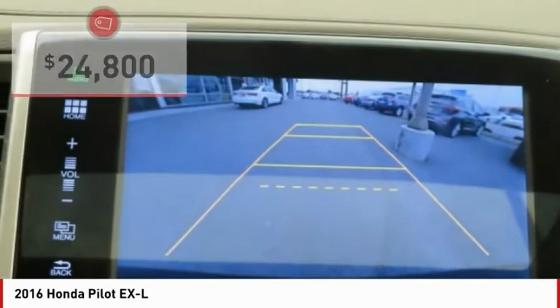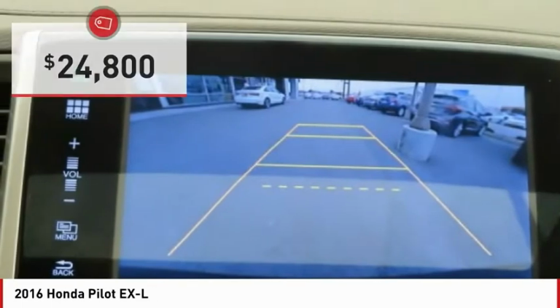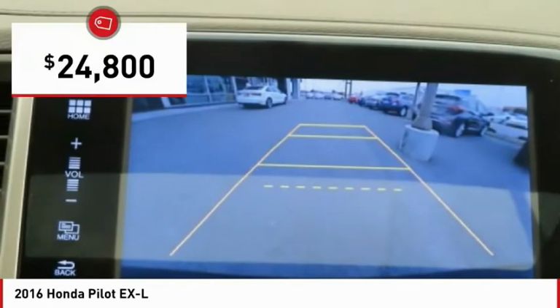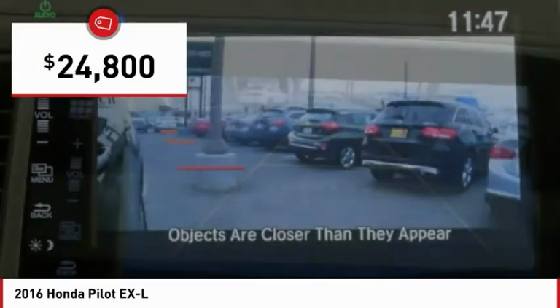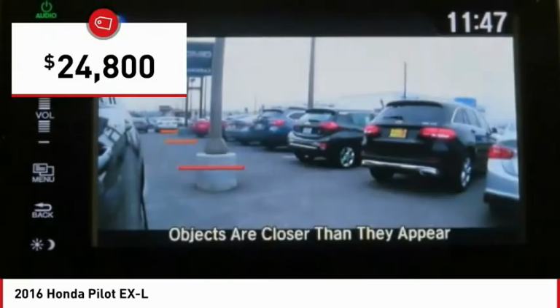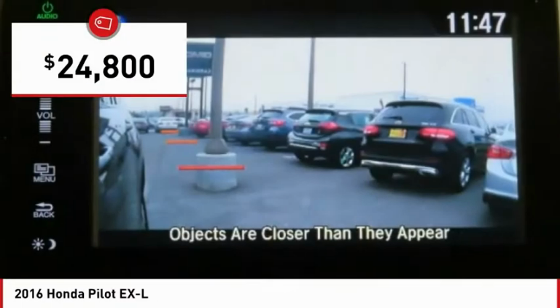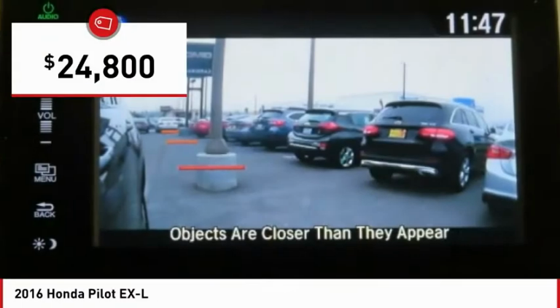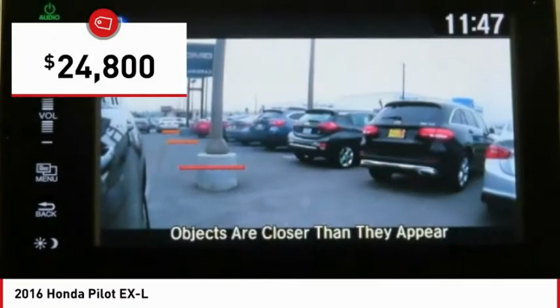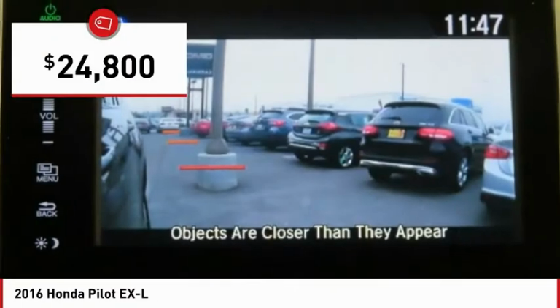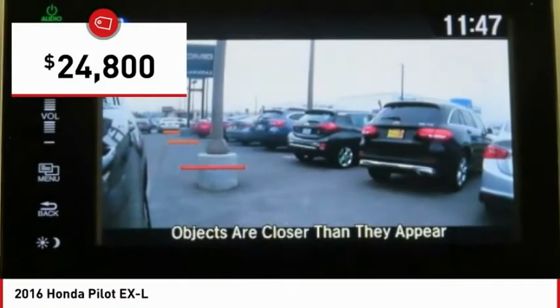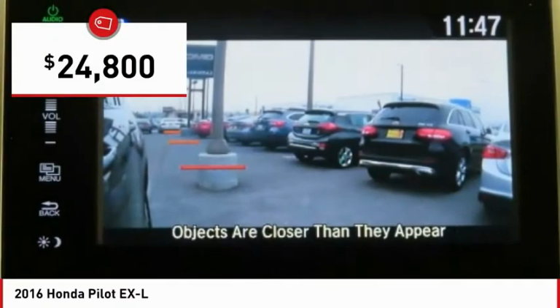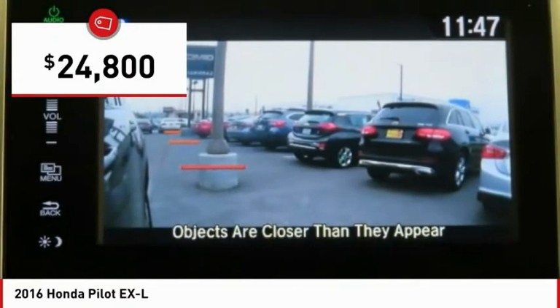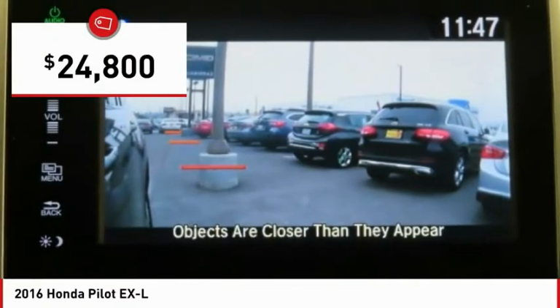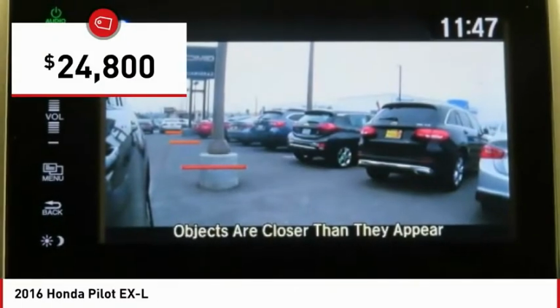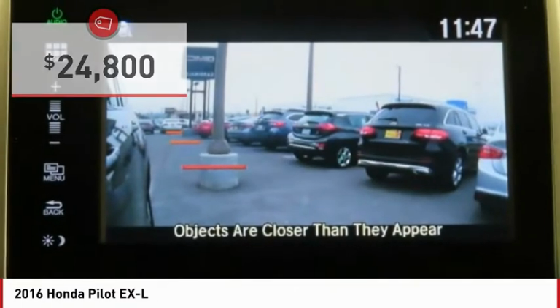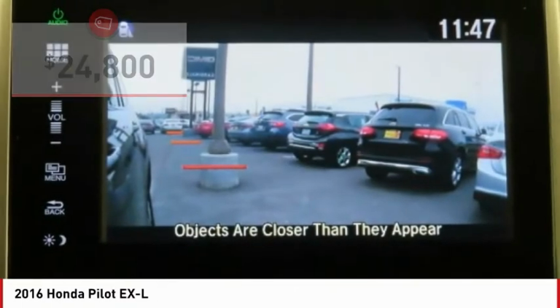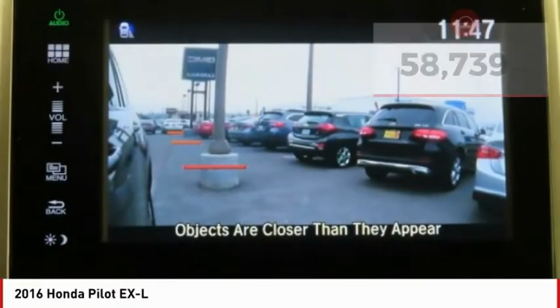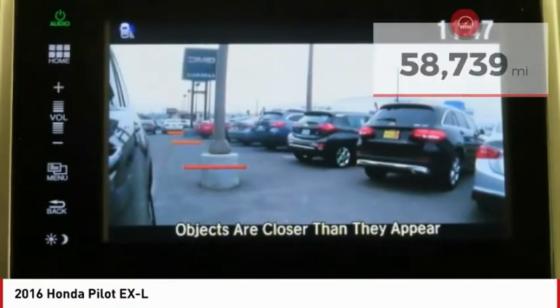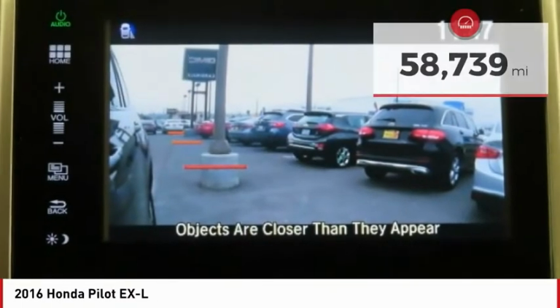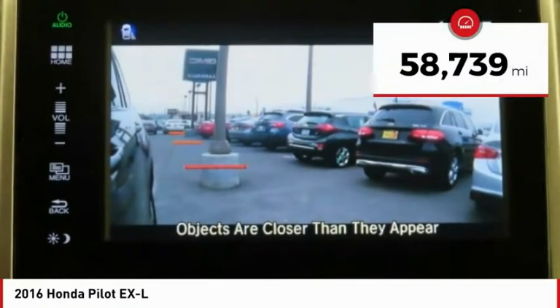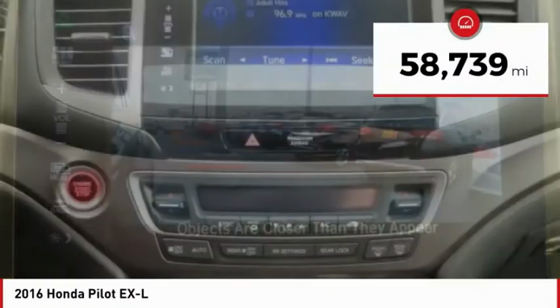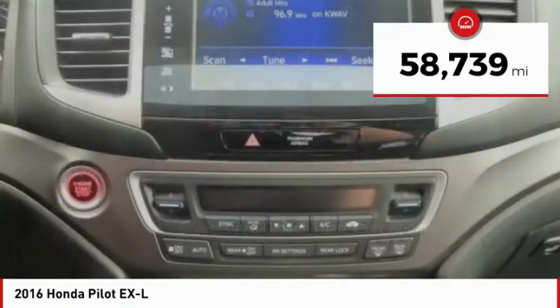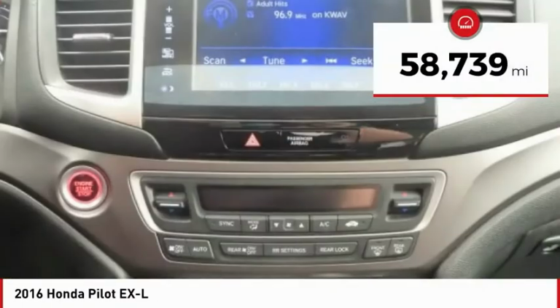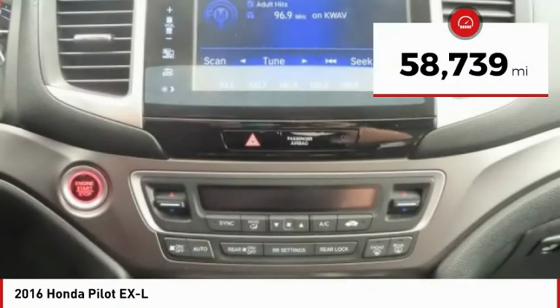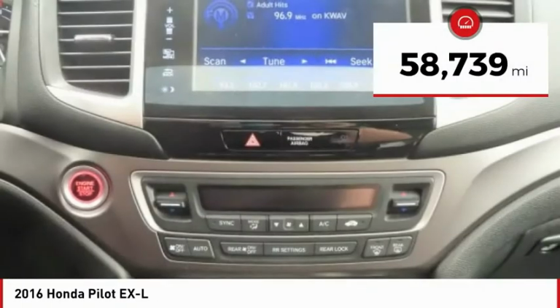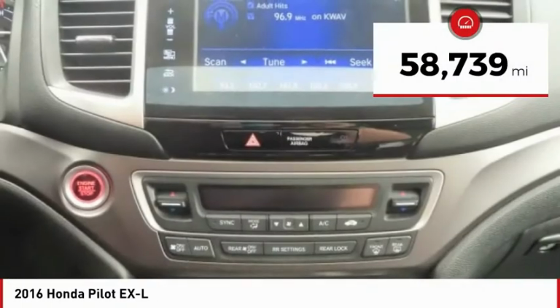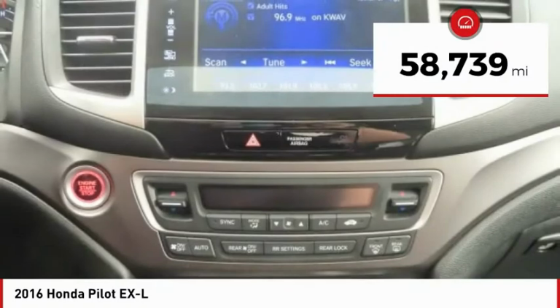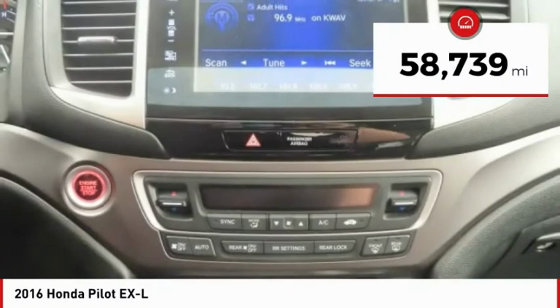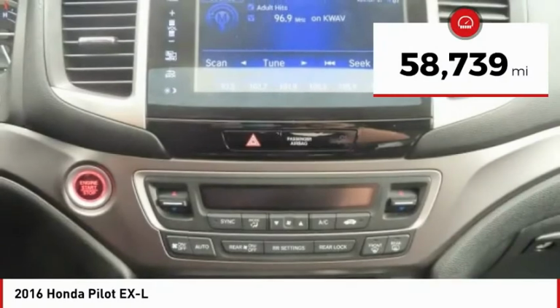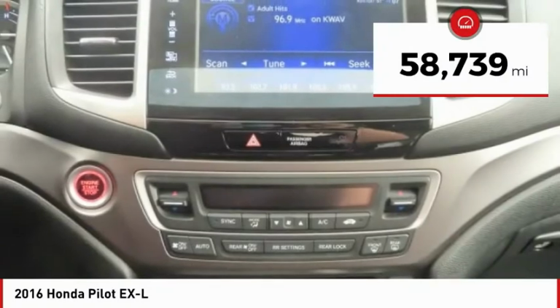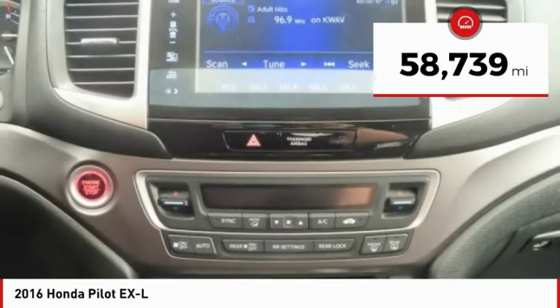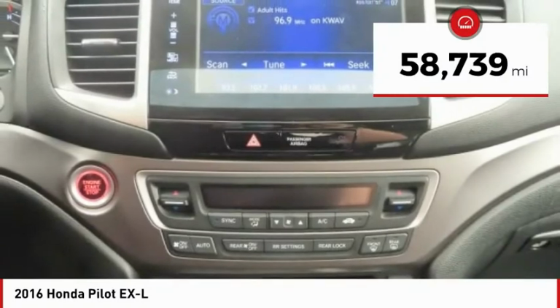And is priced below $25,000. This vehicle has less than 60,000 miles.